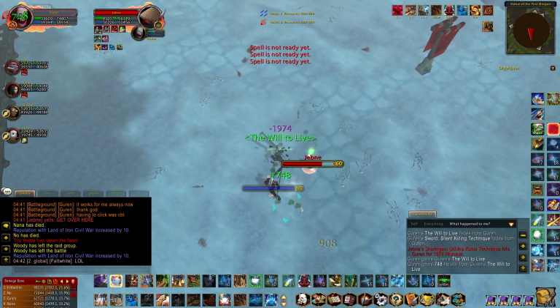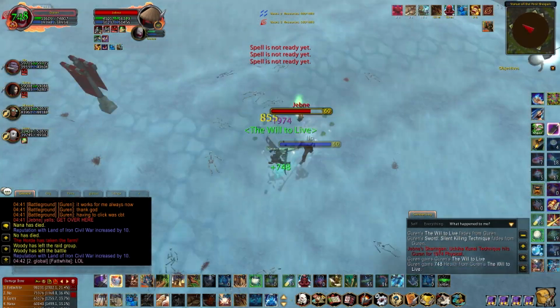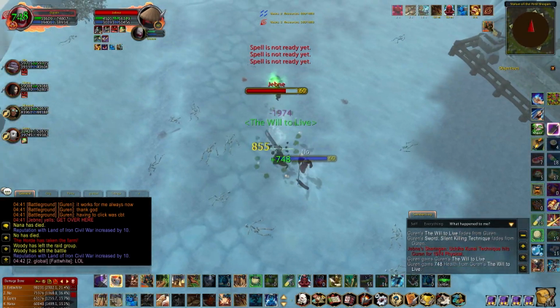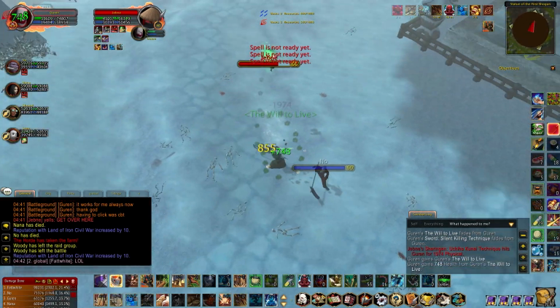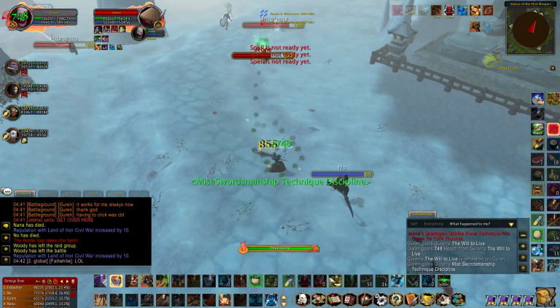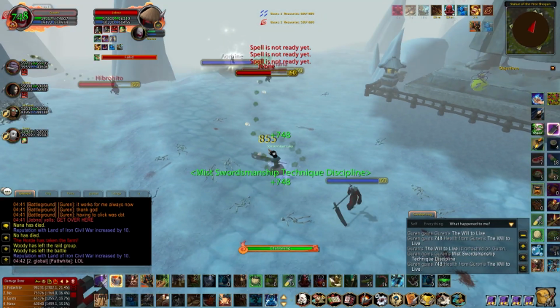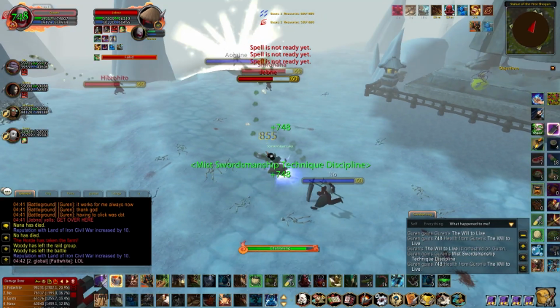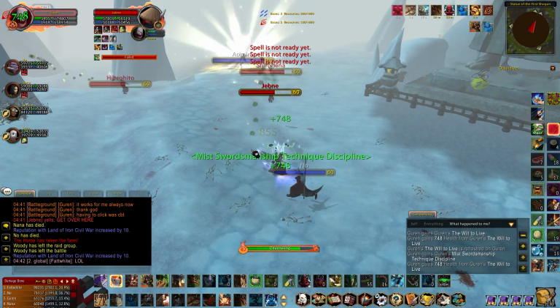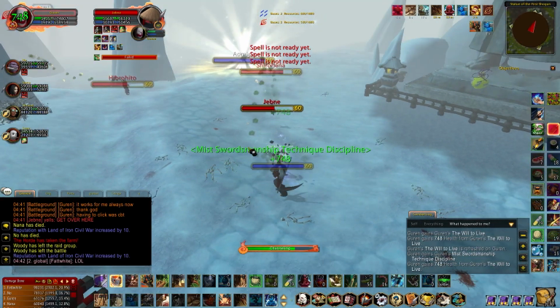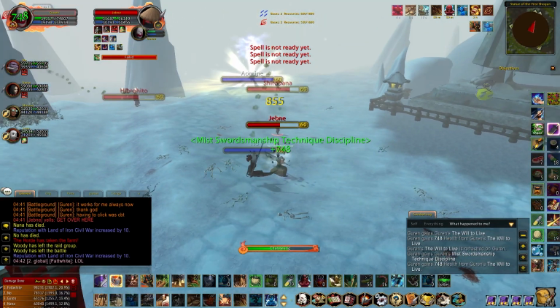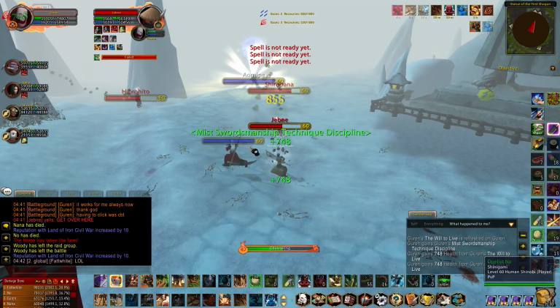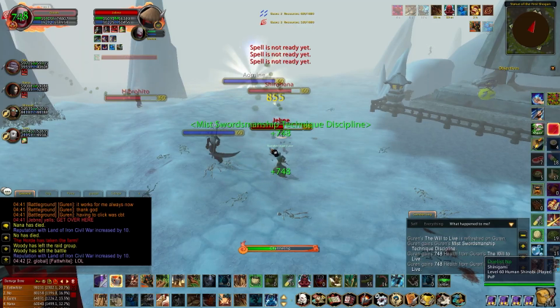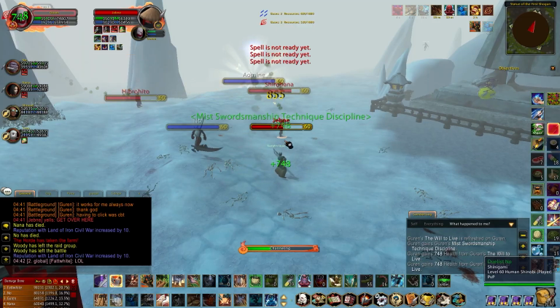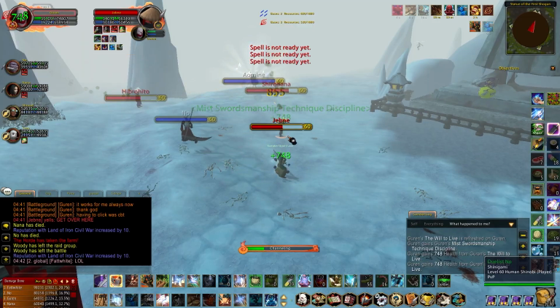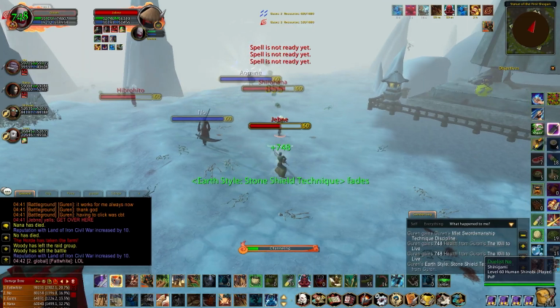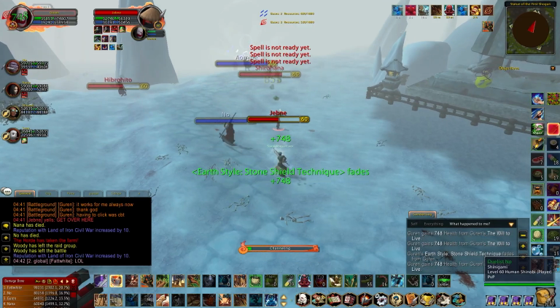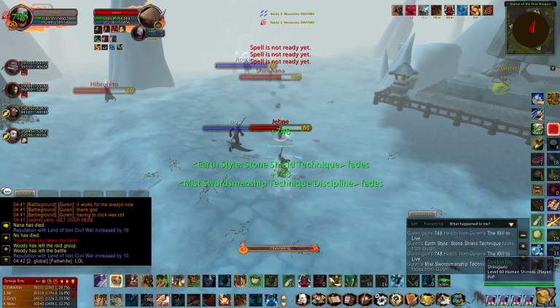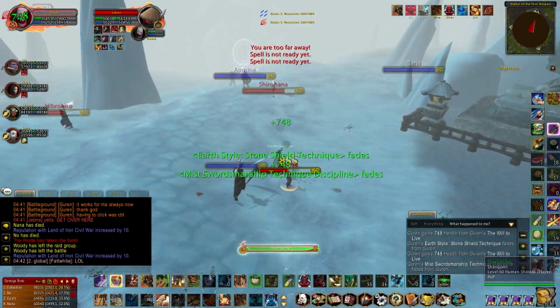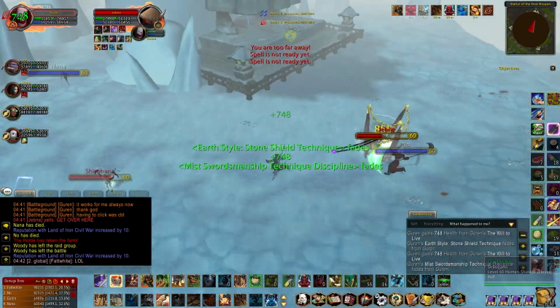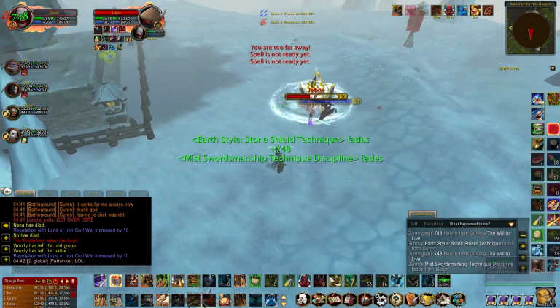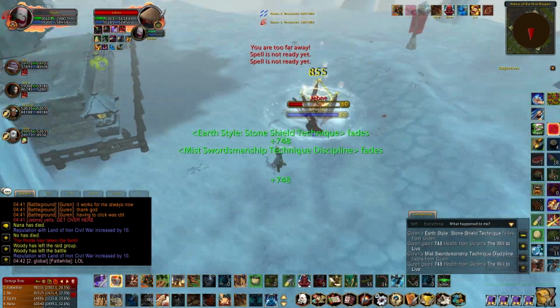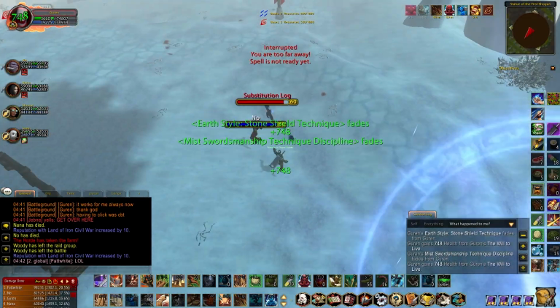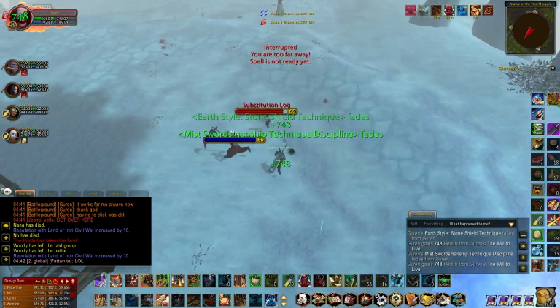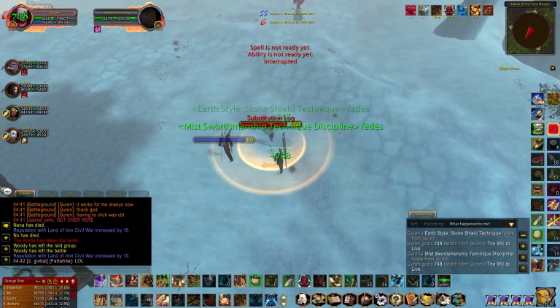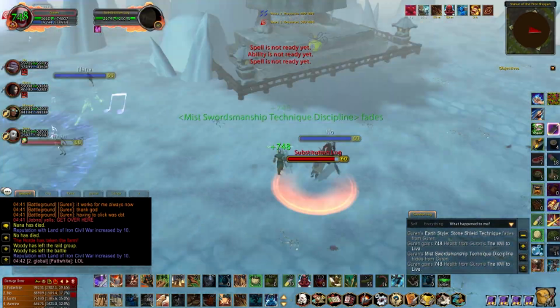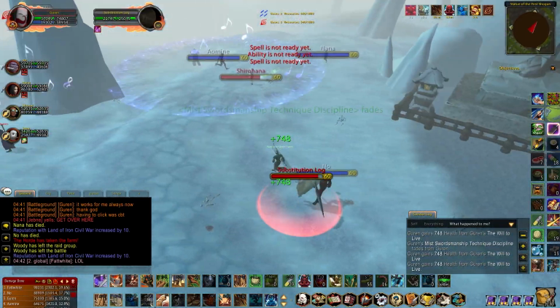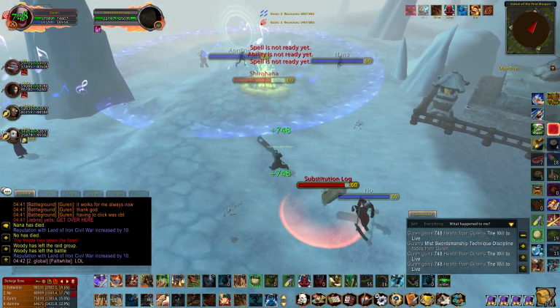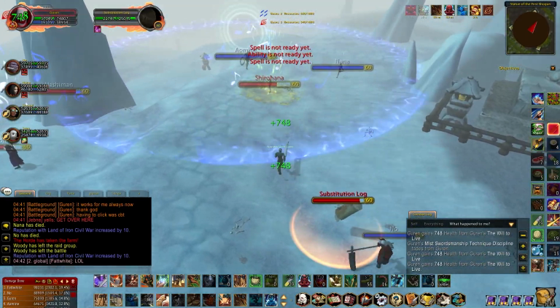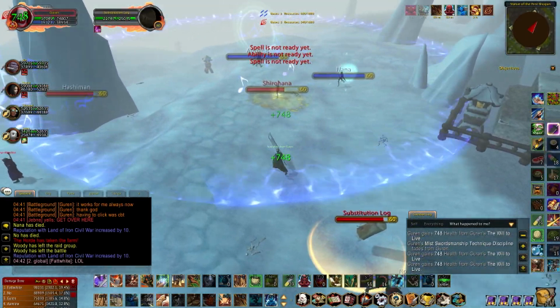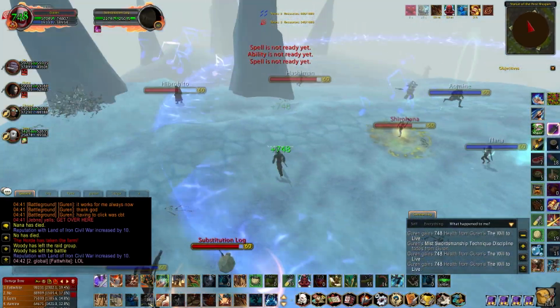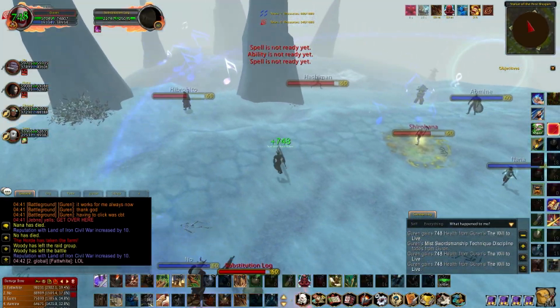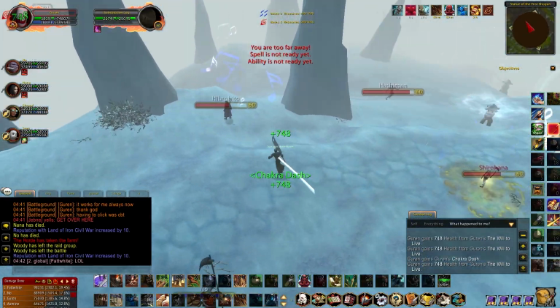Remember to keep using your Emerging Spikes pretty much on cooldown for the consistent healing and badgering your enemy casts with Boulder Fist.